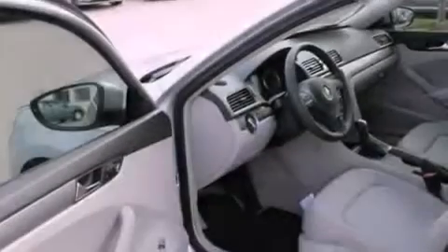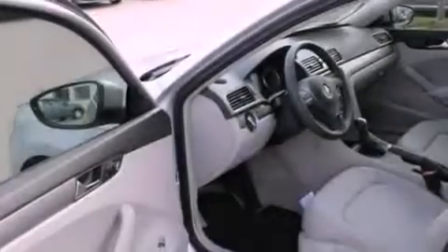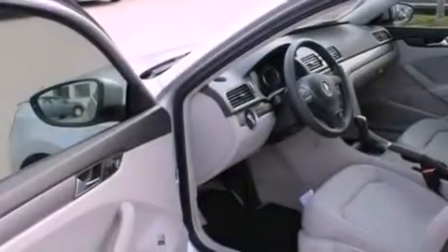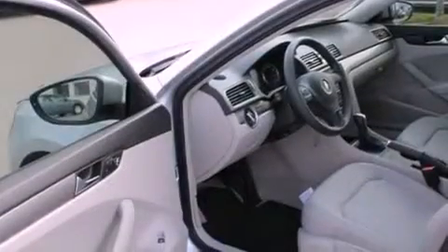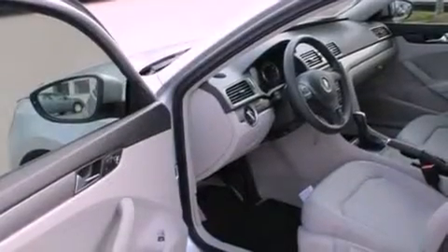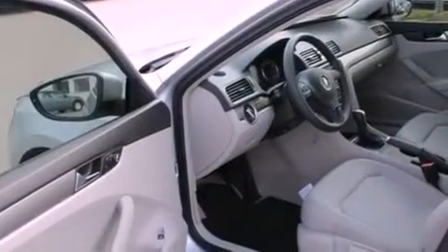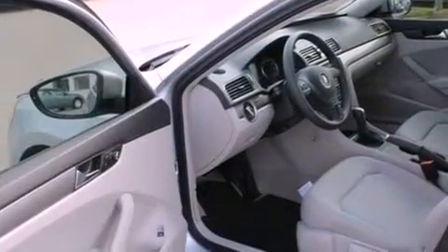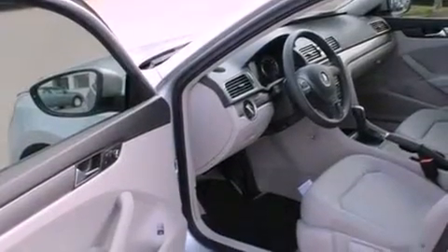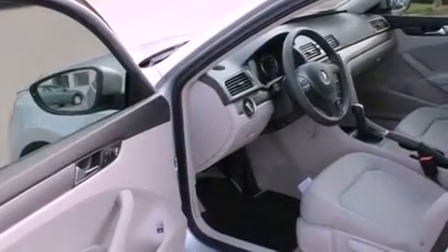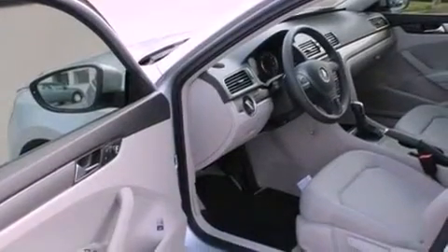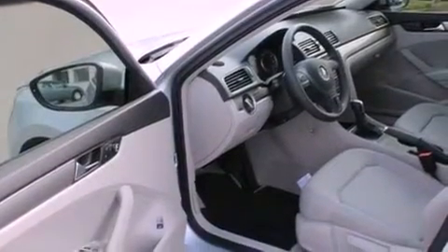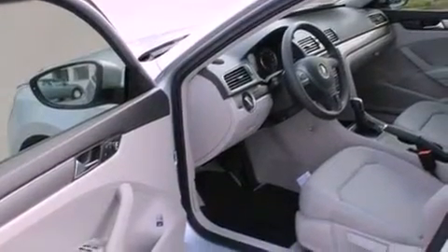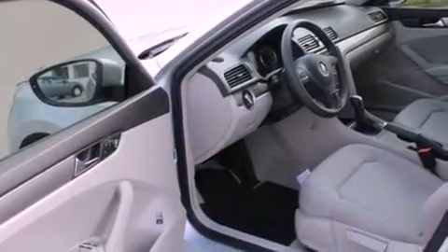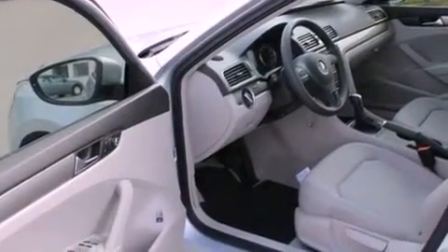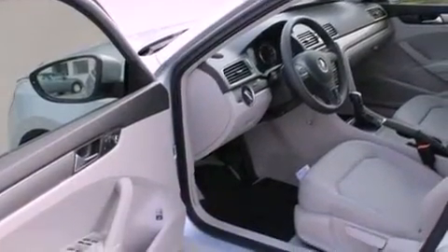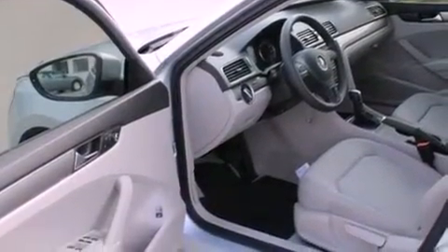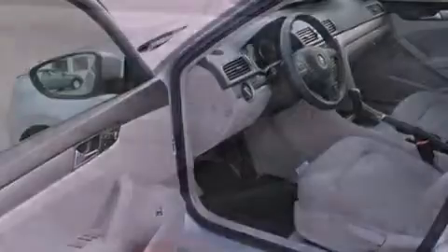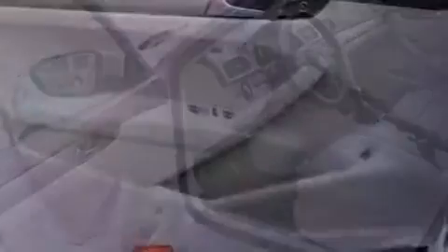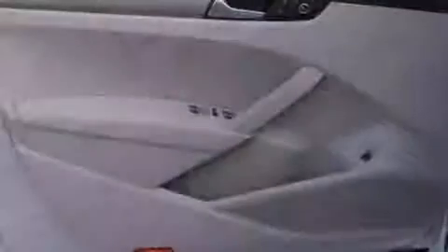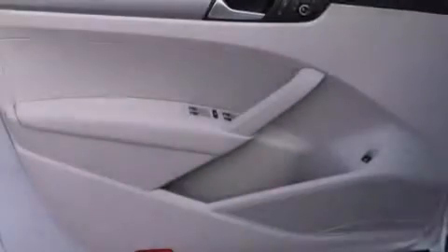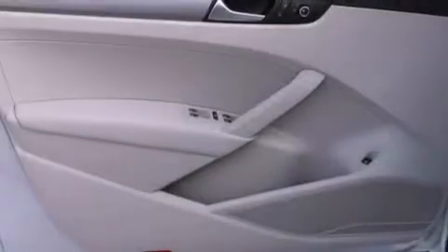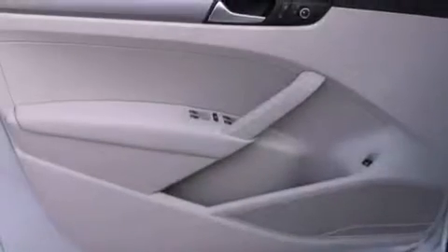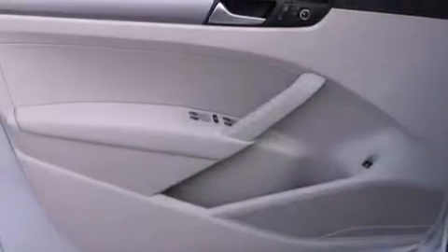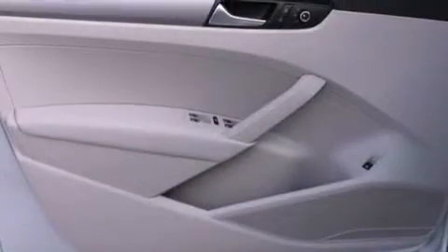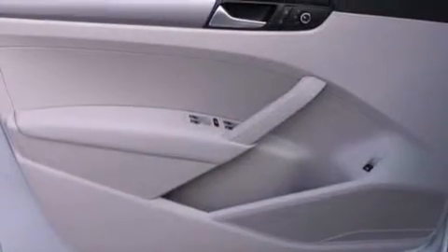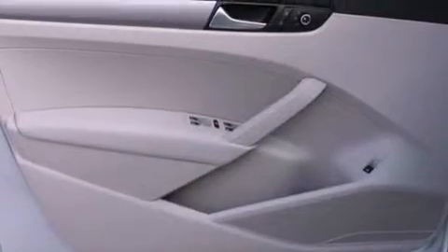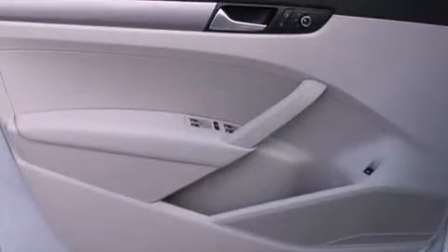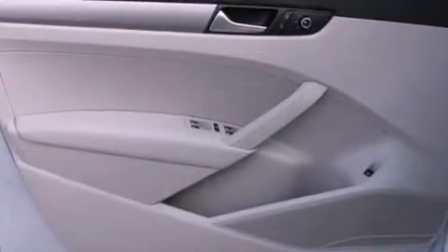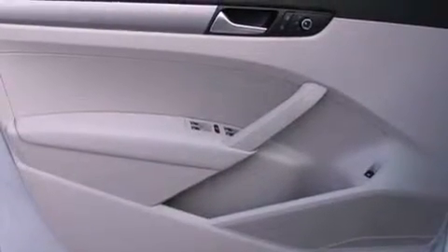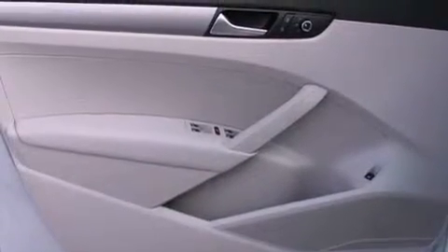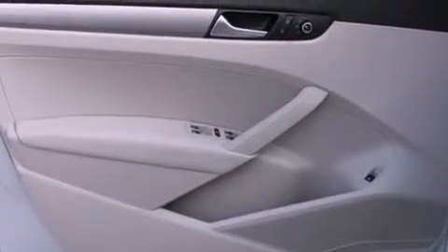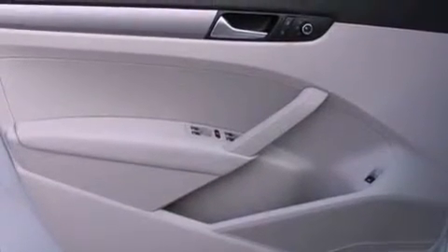An anti-lock braking system, a first aid kit, a rear window defroster, and aluminum wheels.